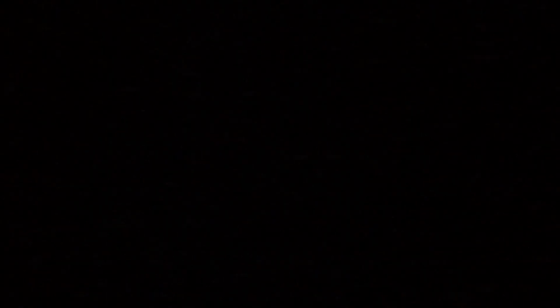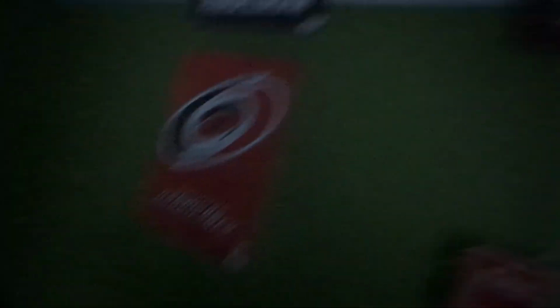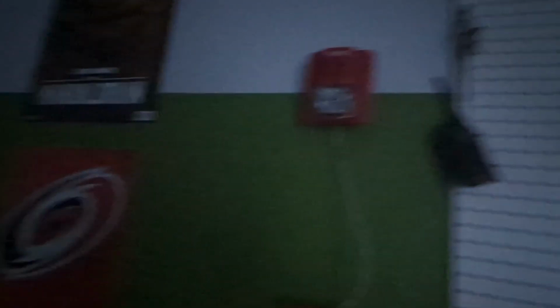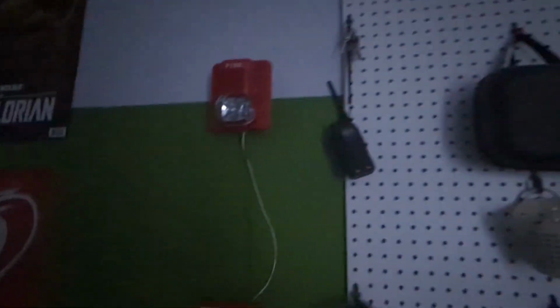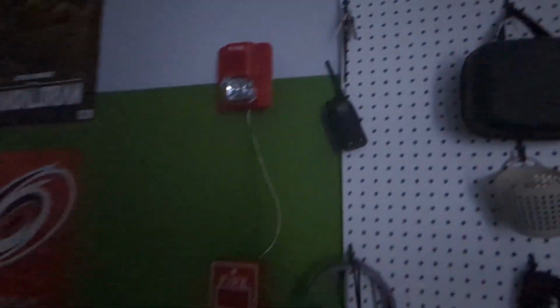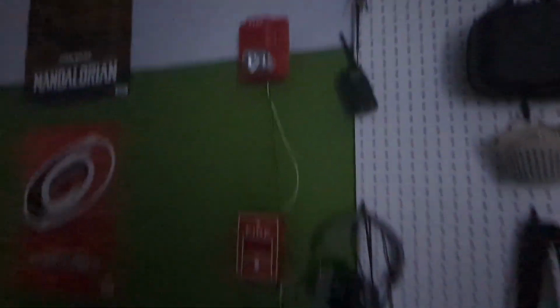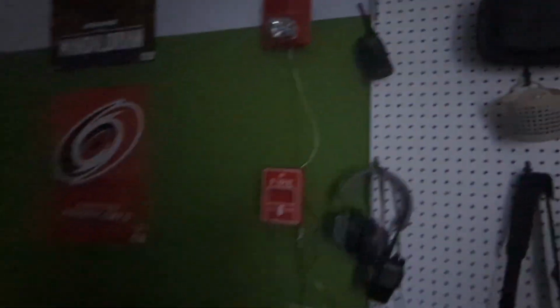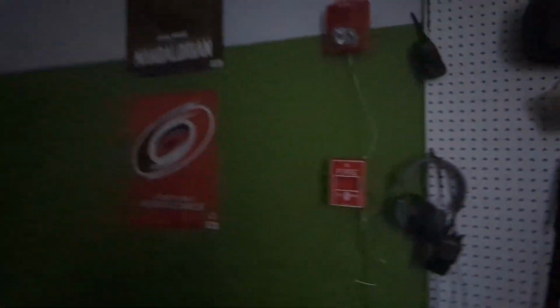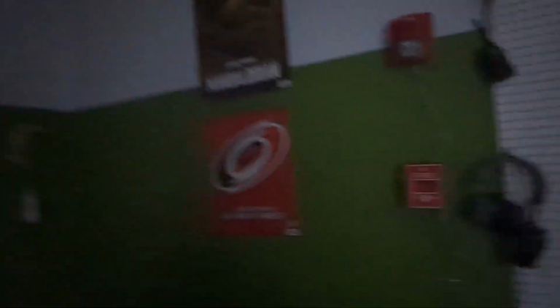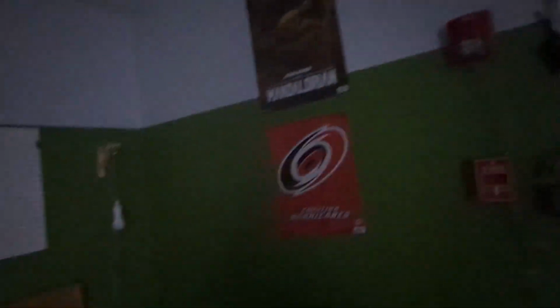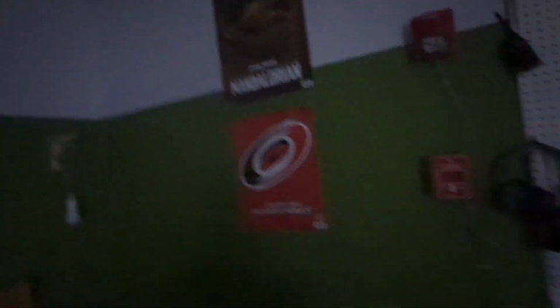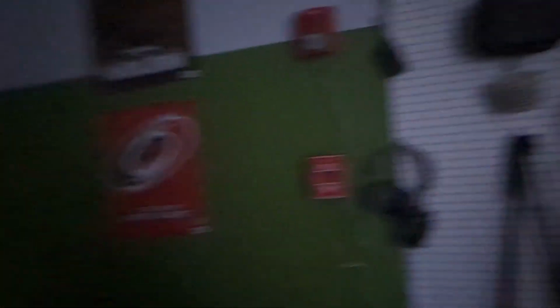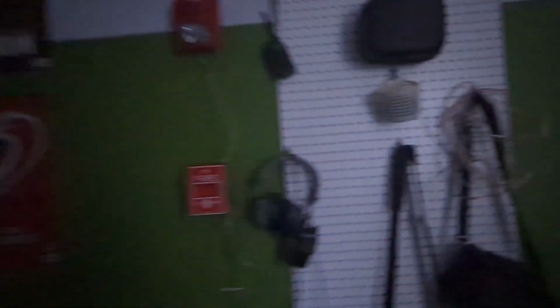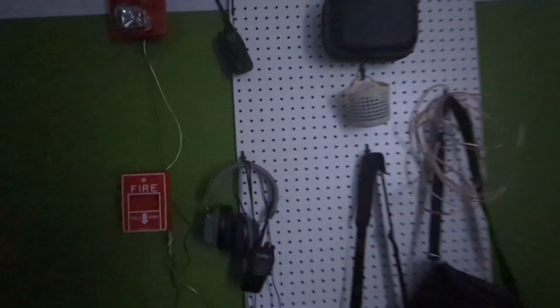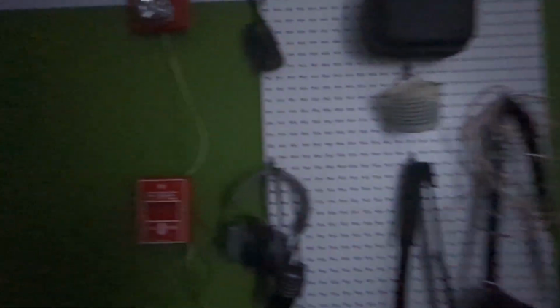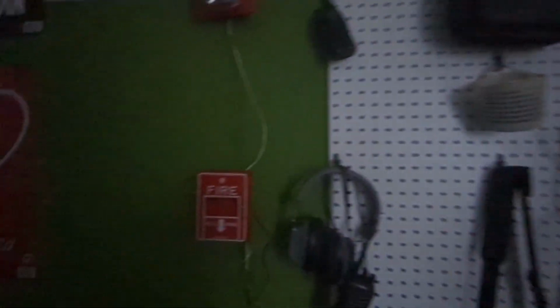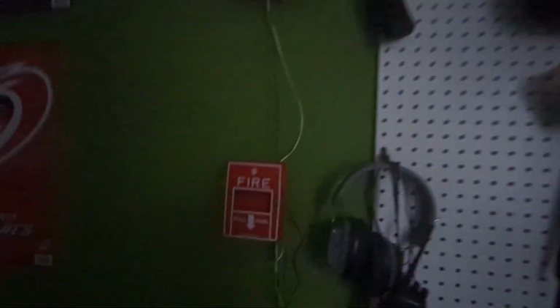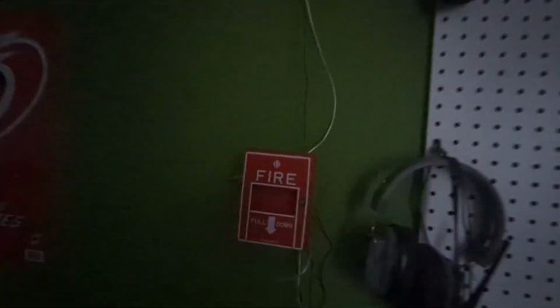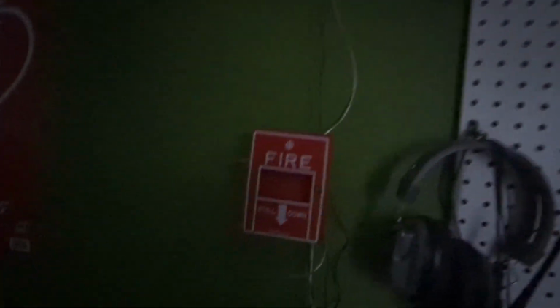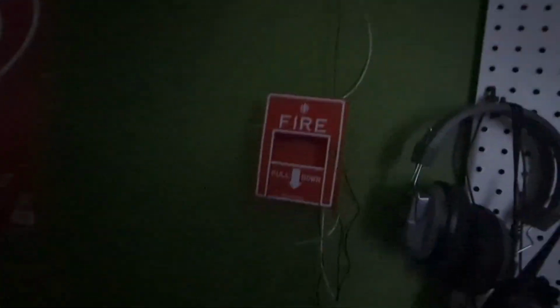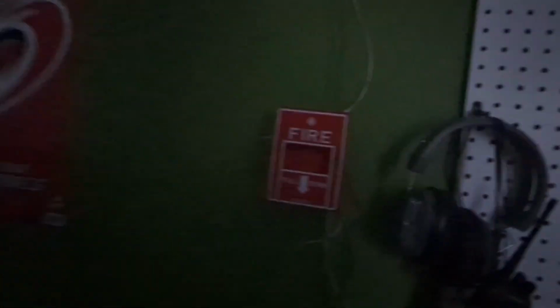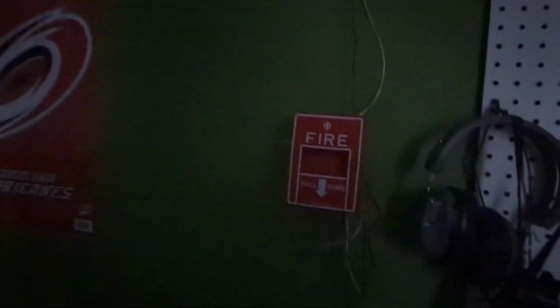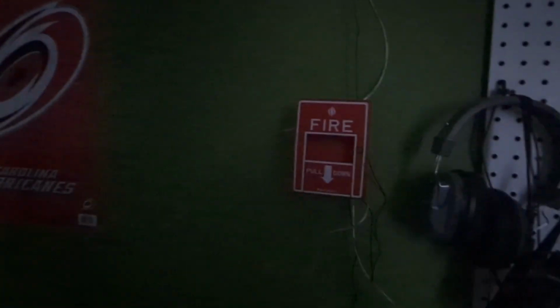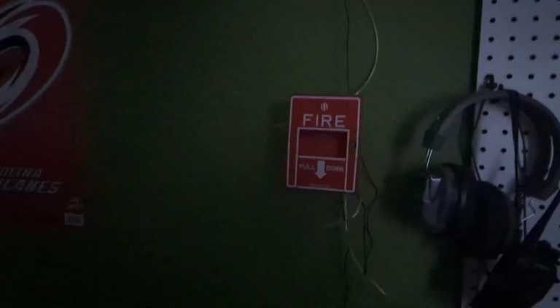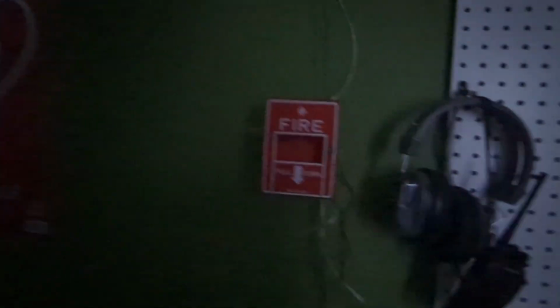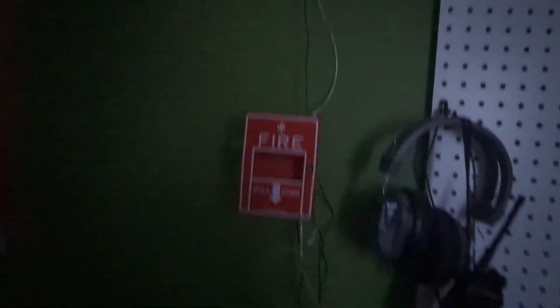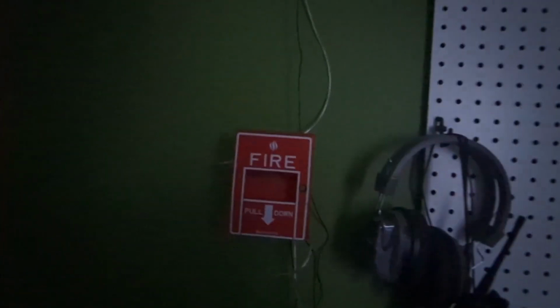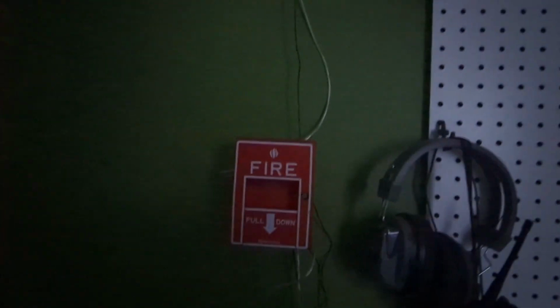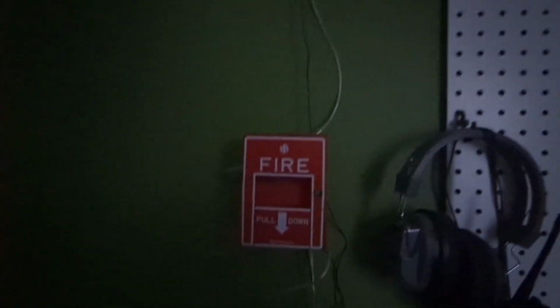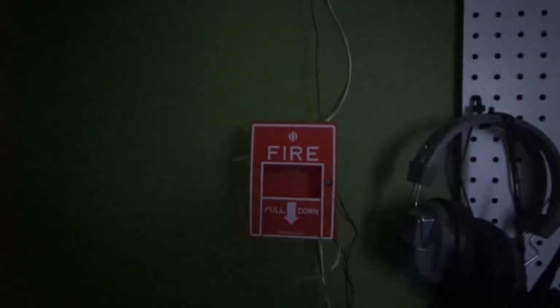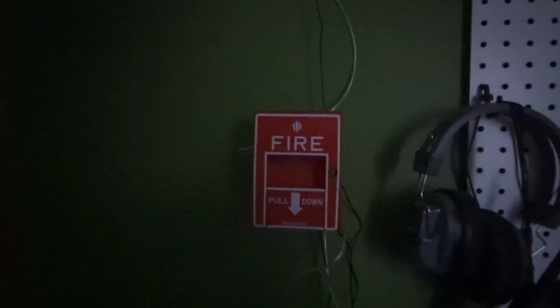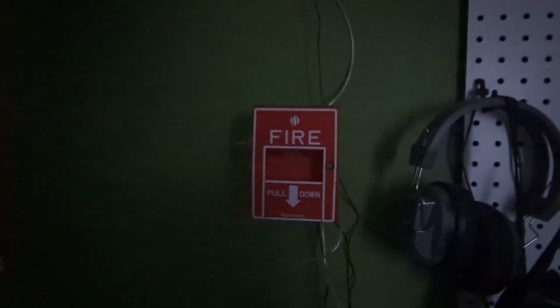All right. It's all reset. Thank you all for watching this video. It's really short.